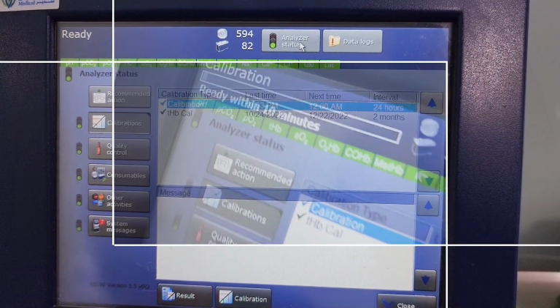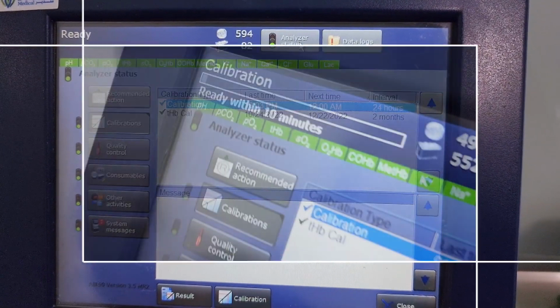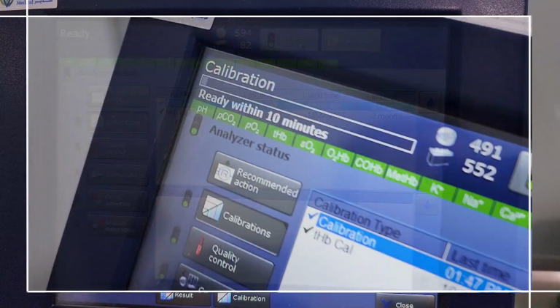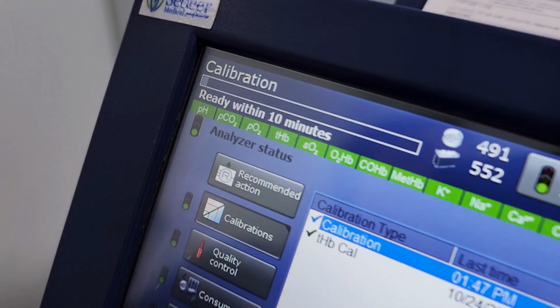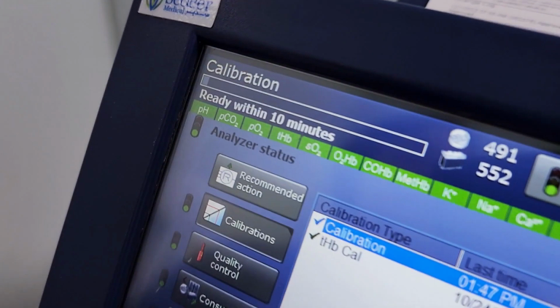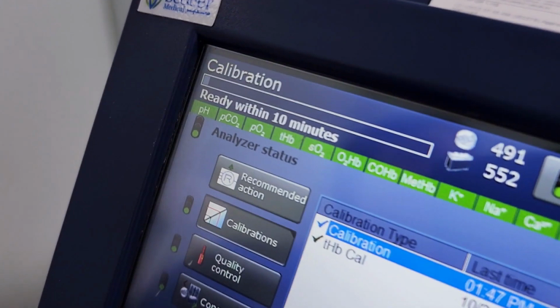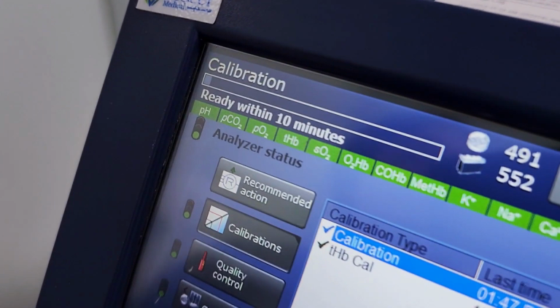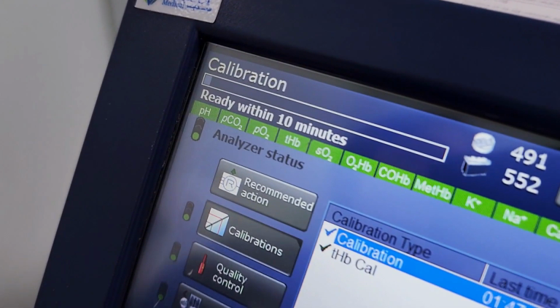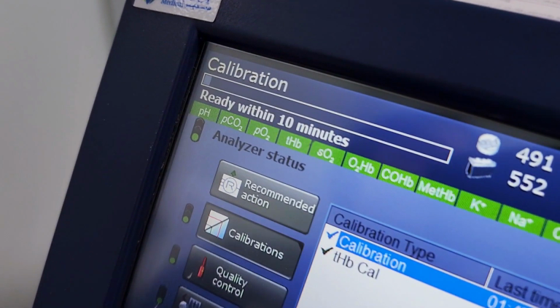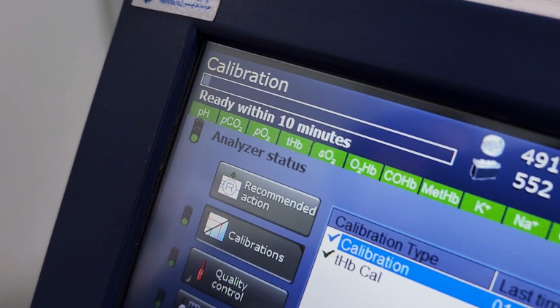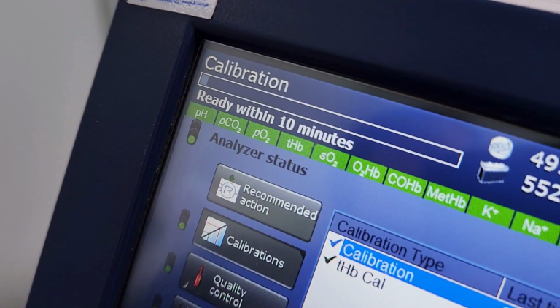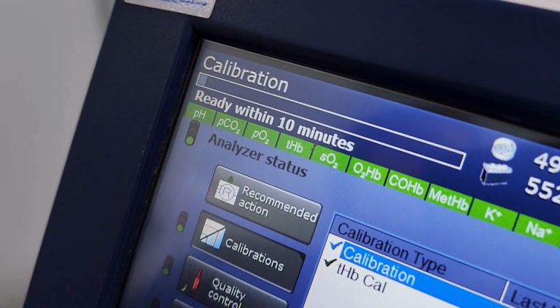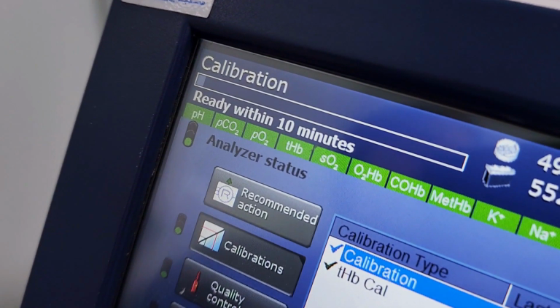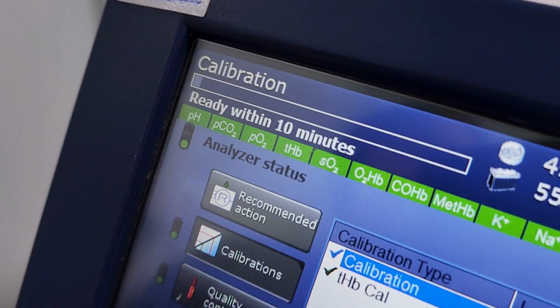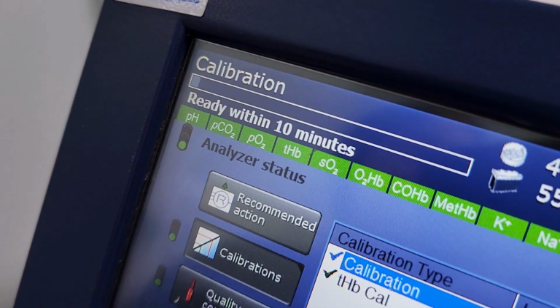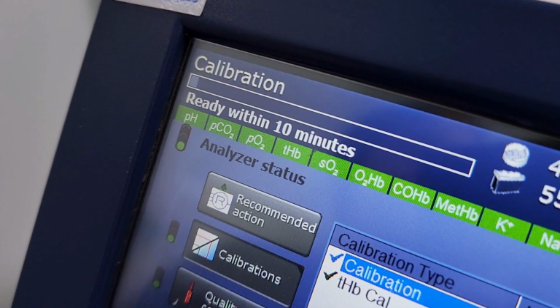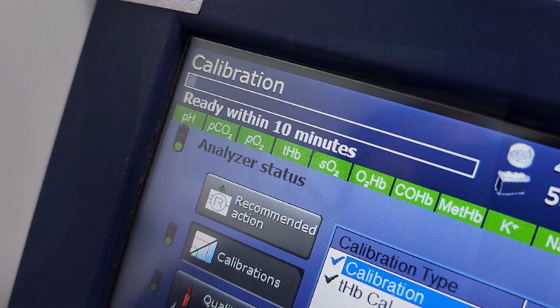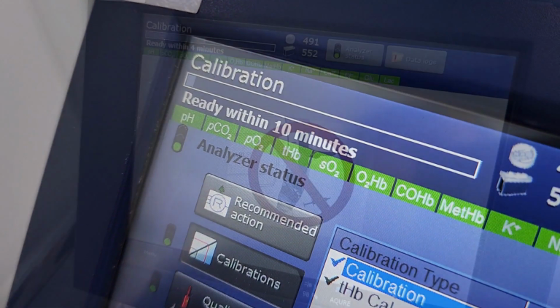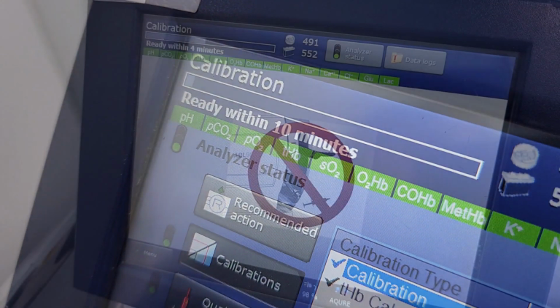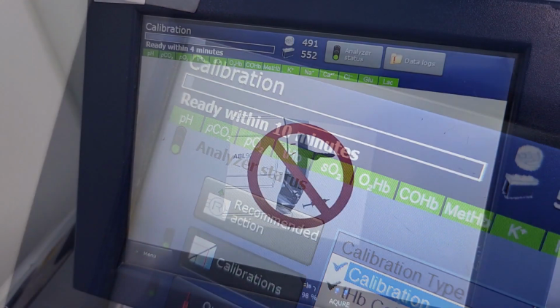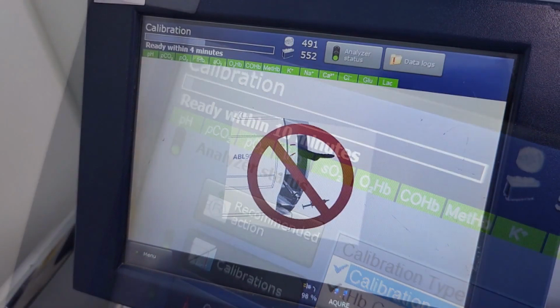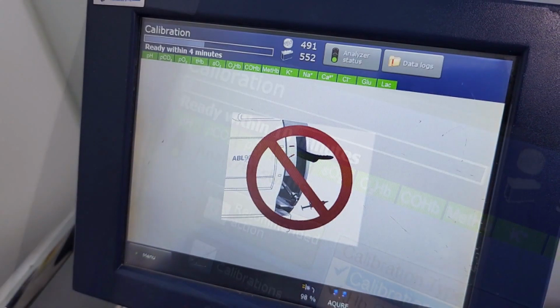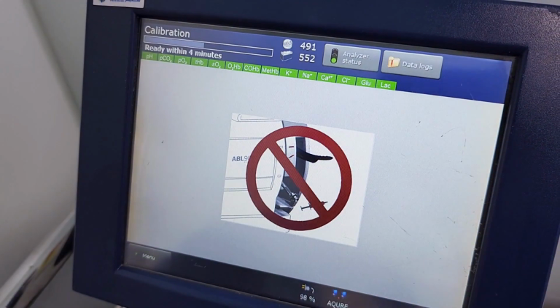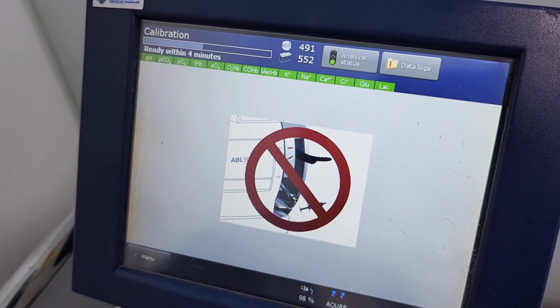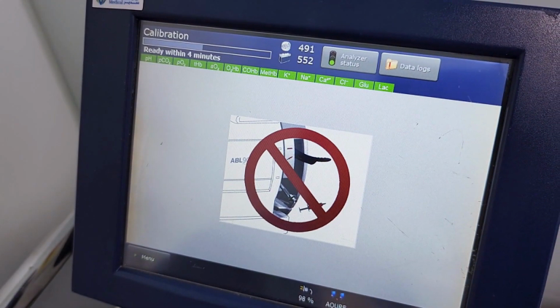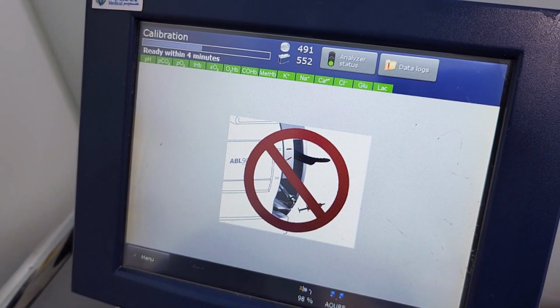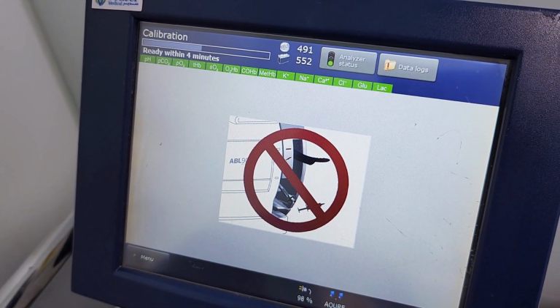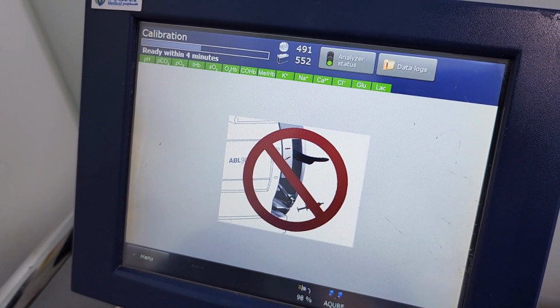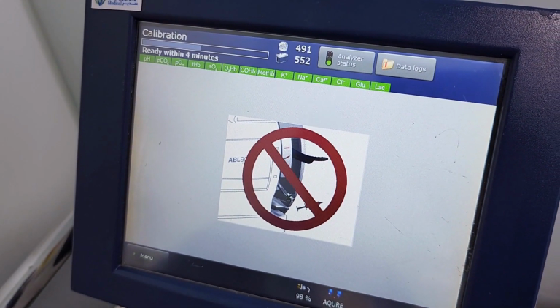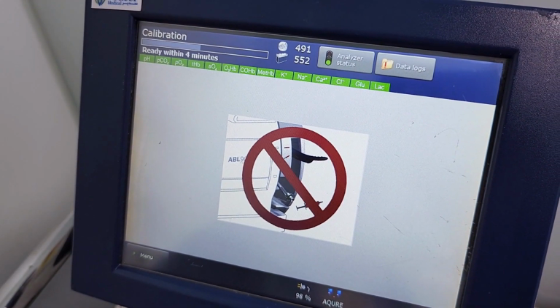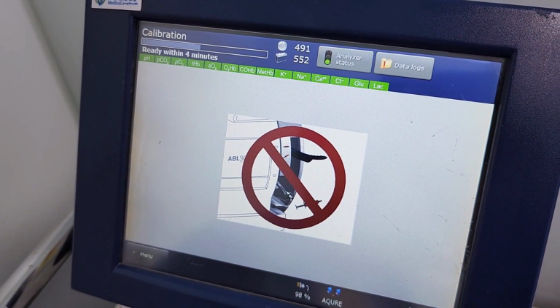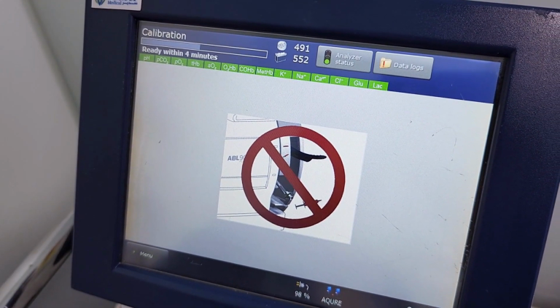Calibrations are performed automatically in accordance with the calibration schedule every two hours.